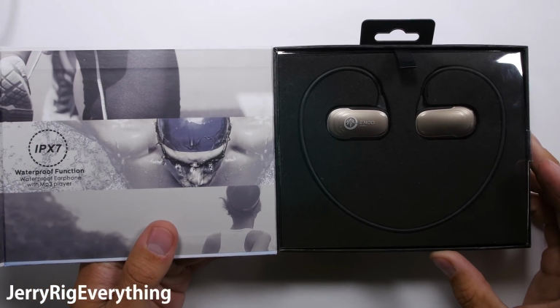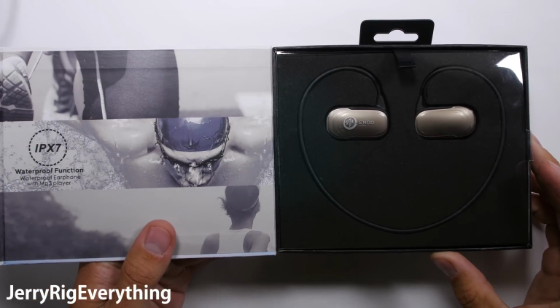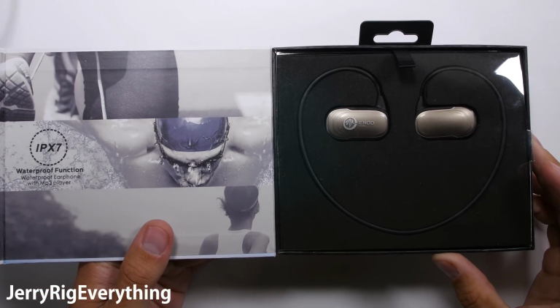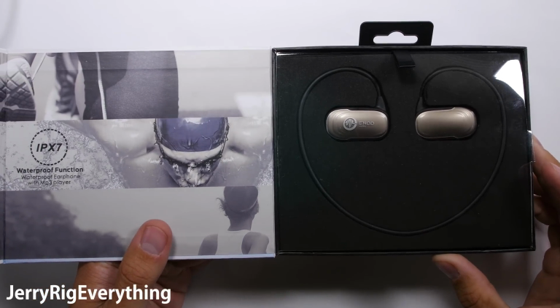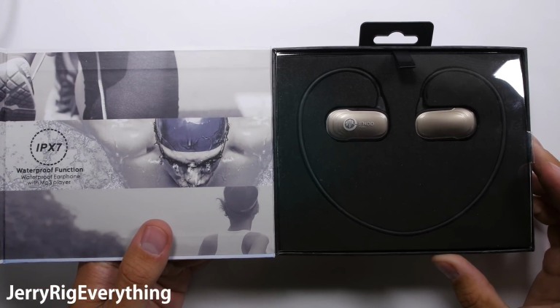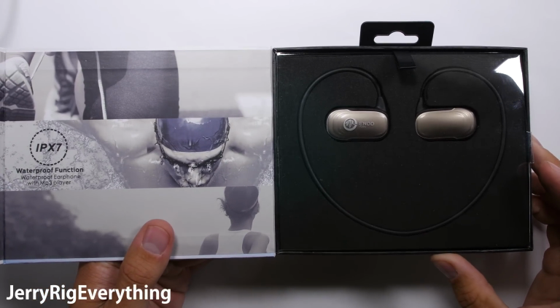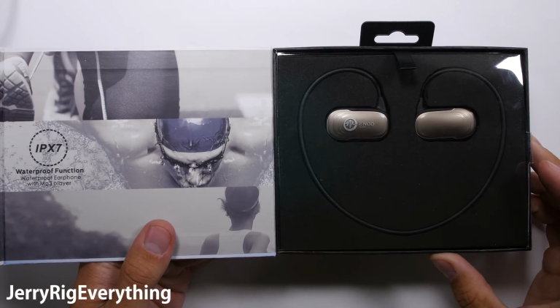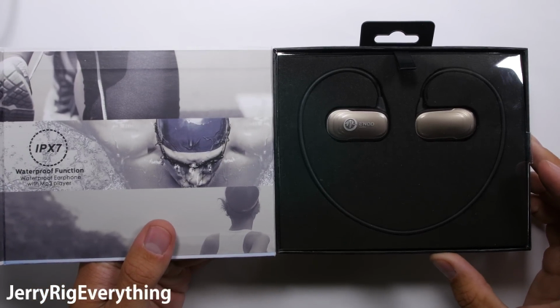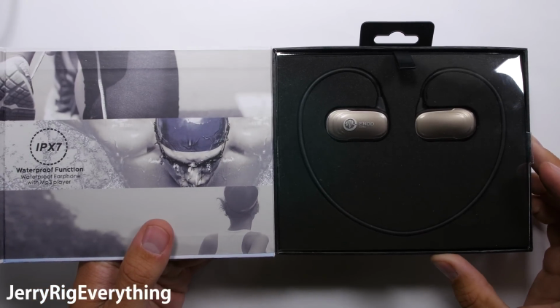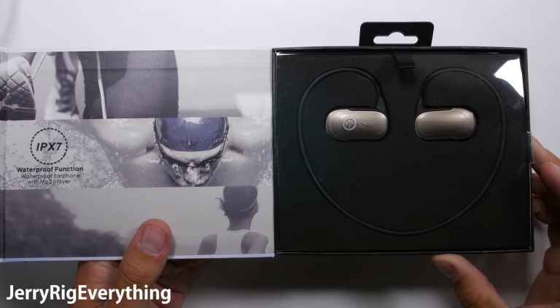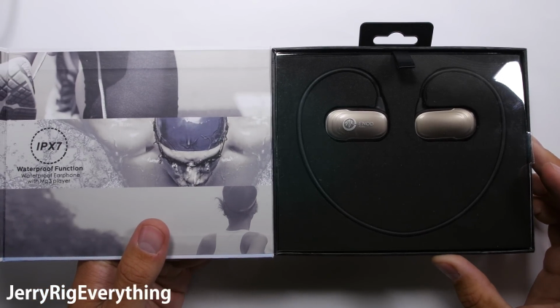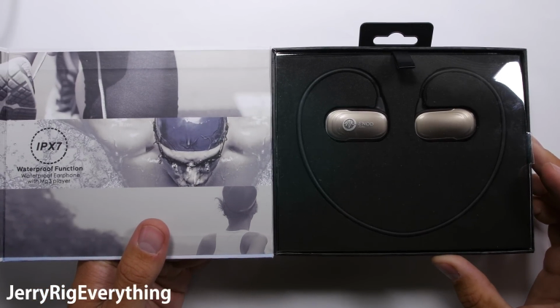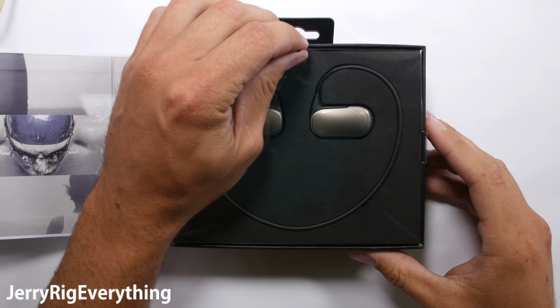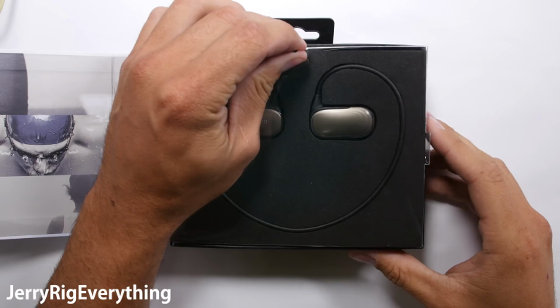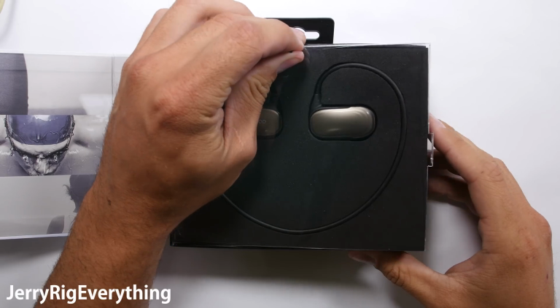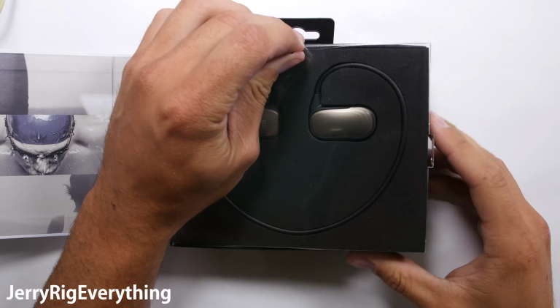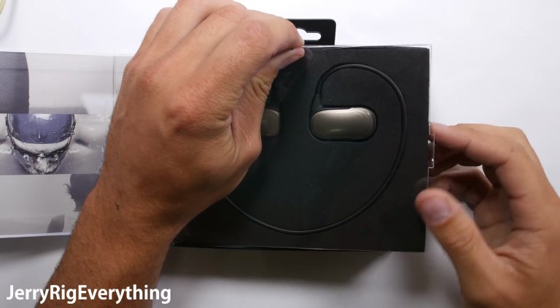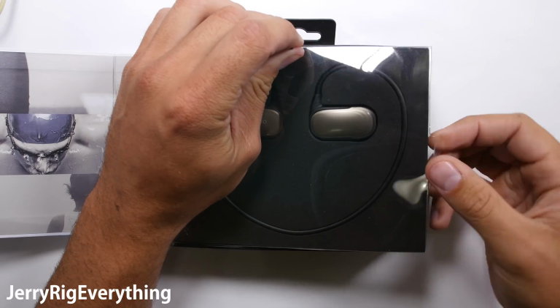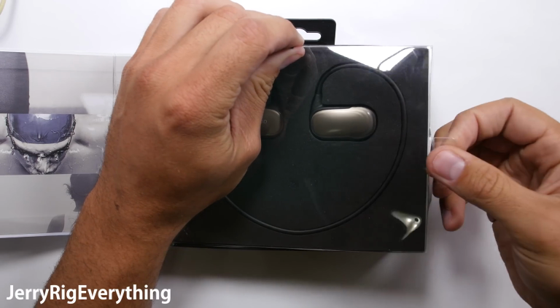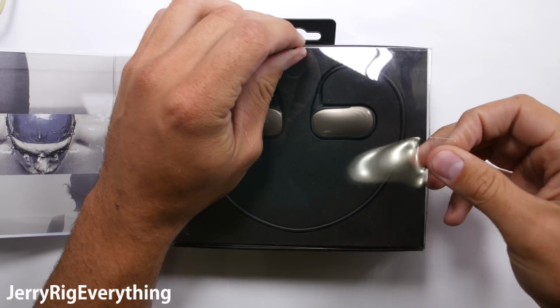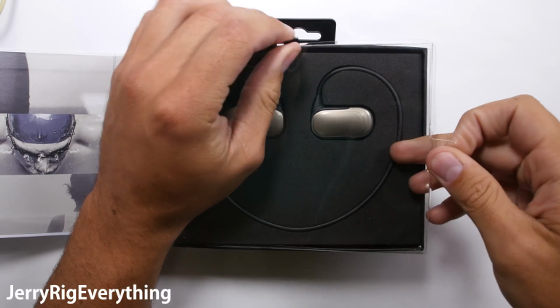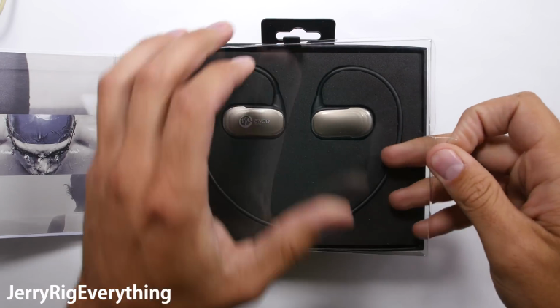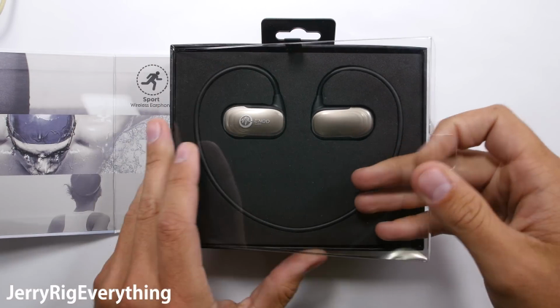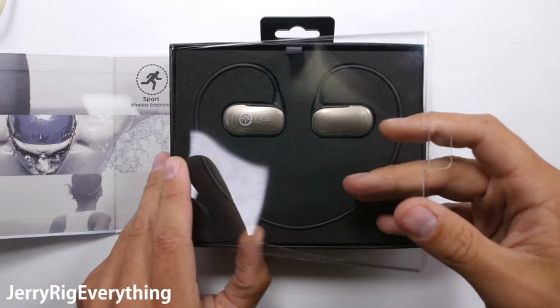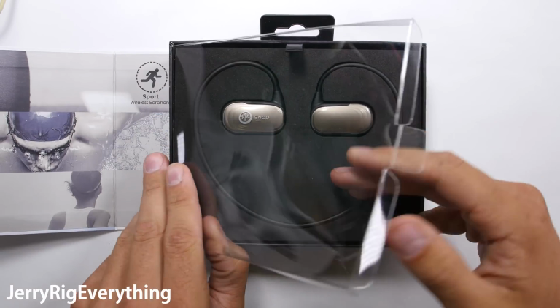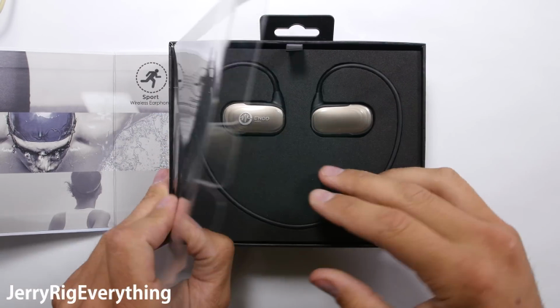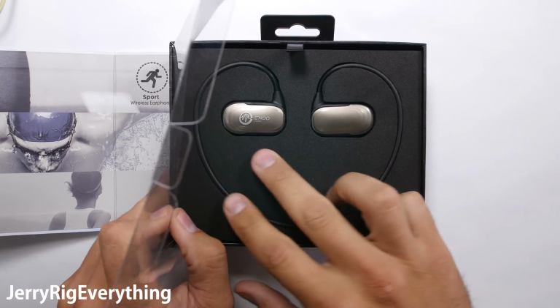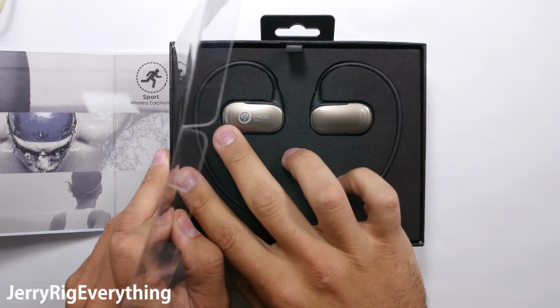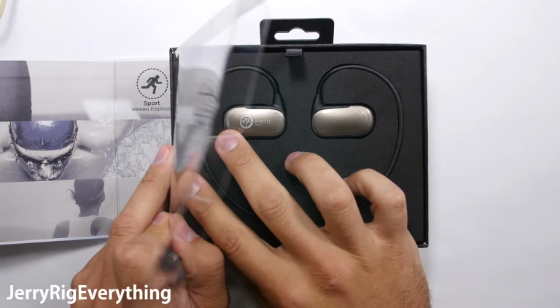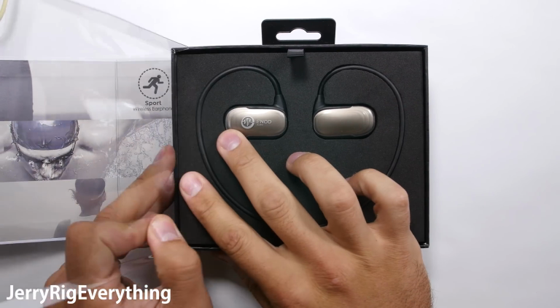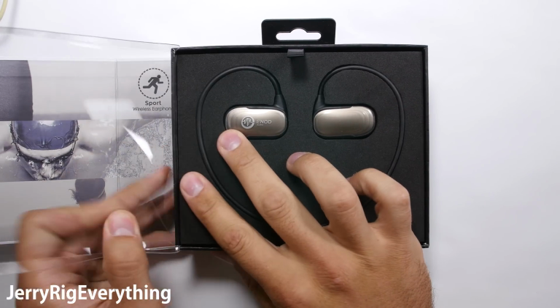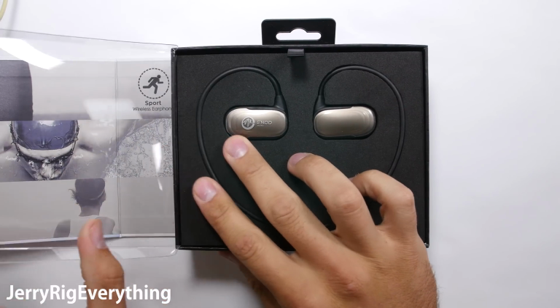These headphones are Bluetooth, but also have 8GB of internal memory so they can function as a normal MP3 player without needing a phone to control them.